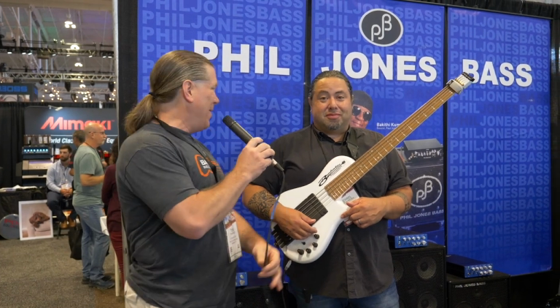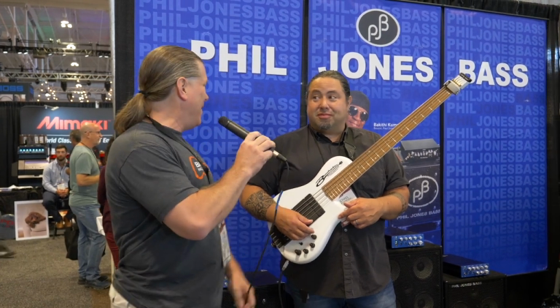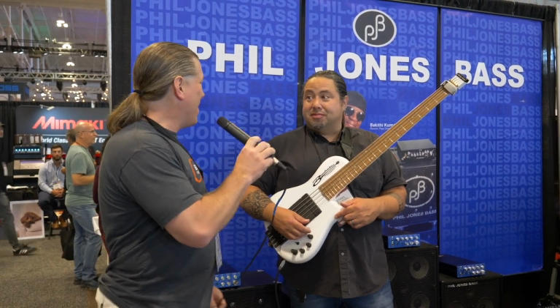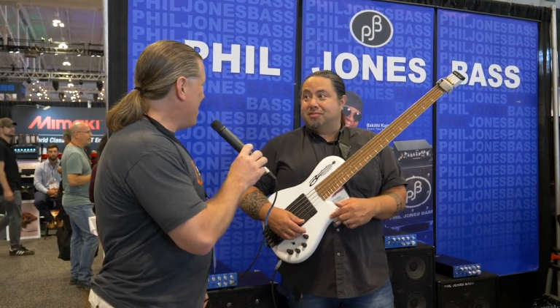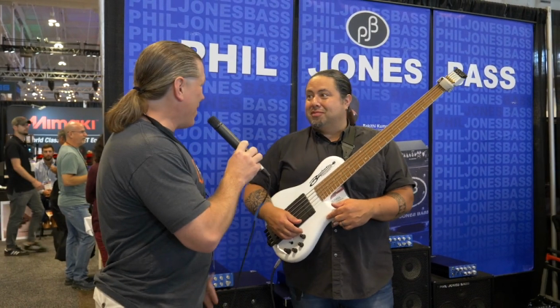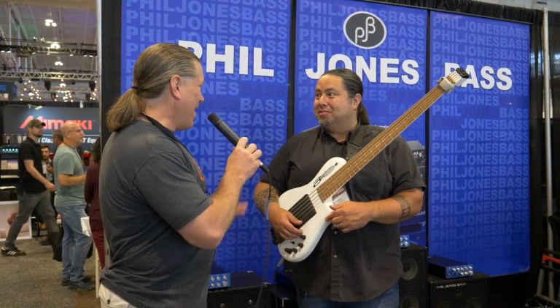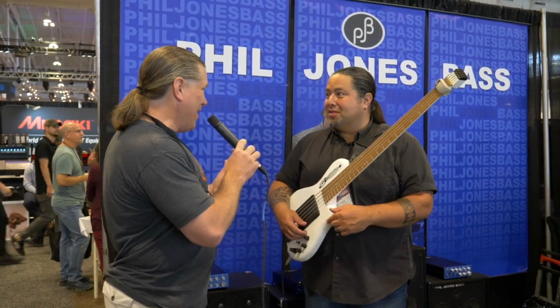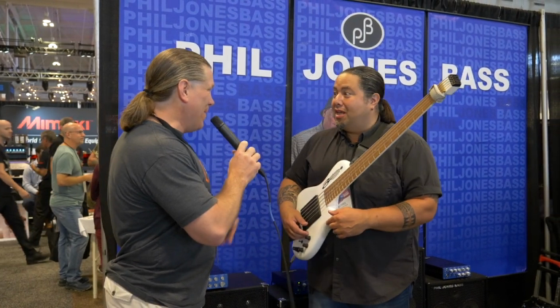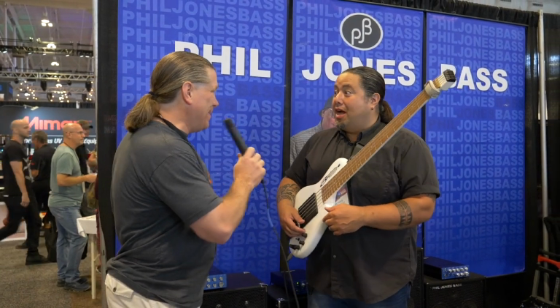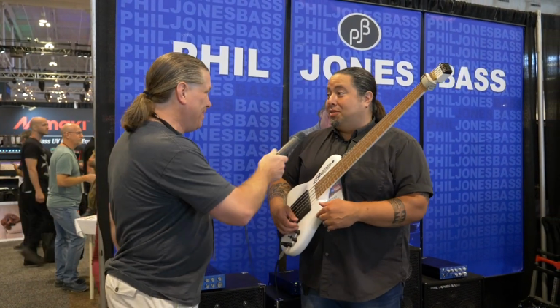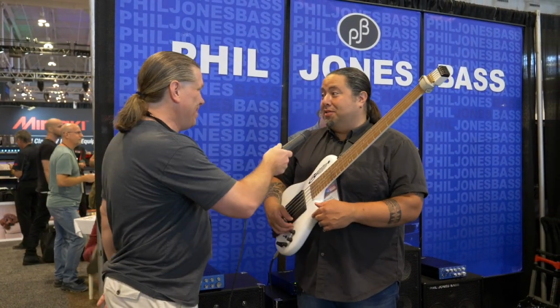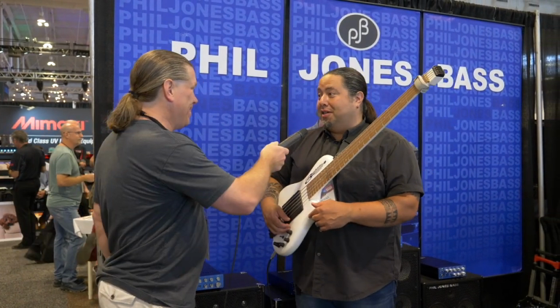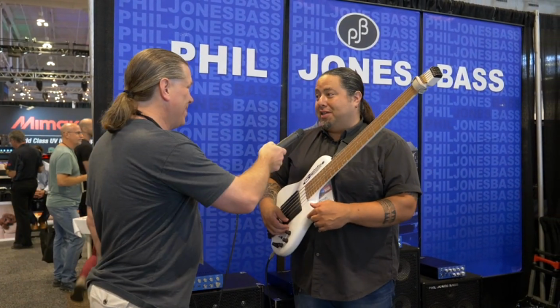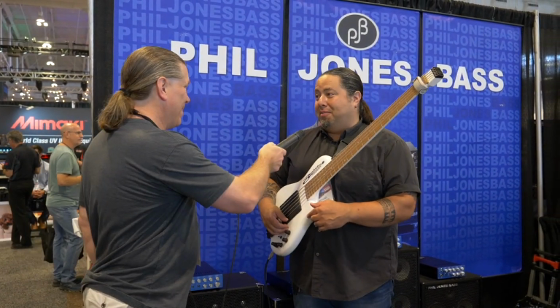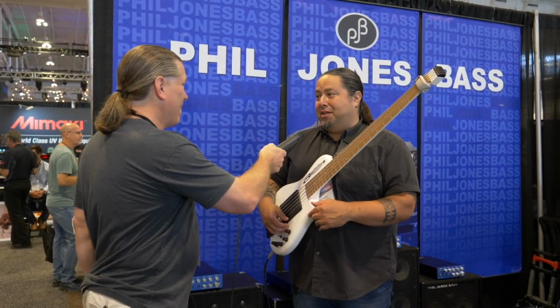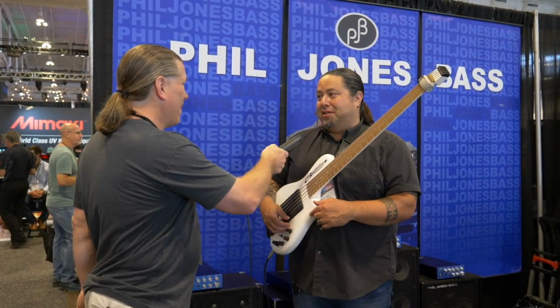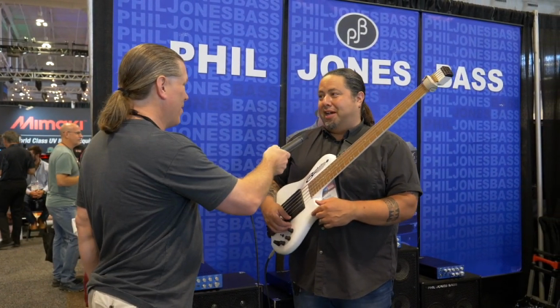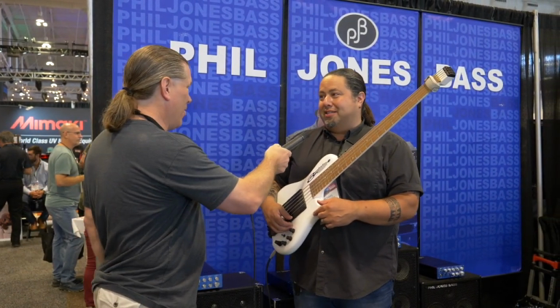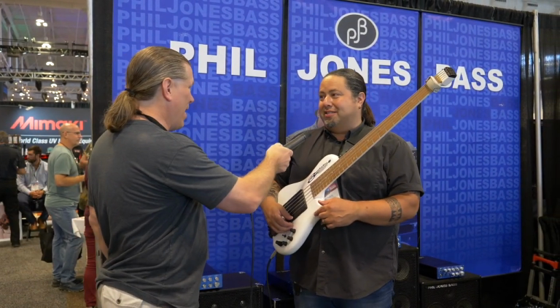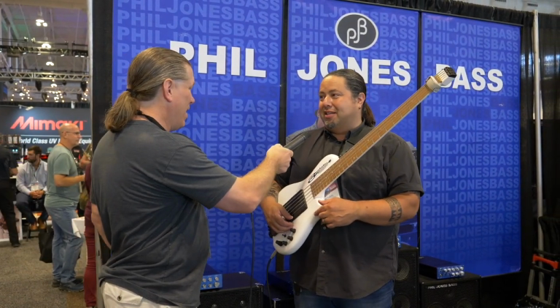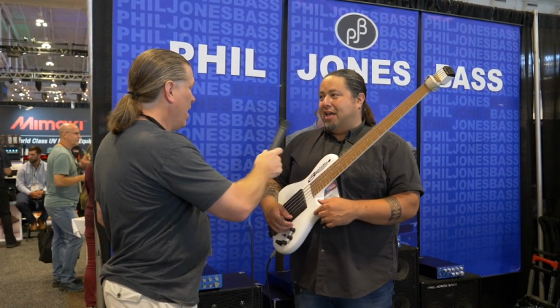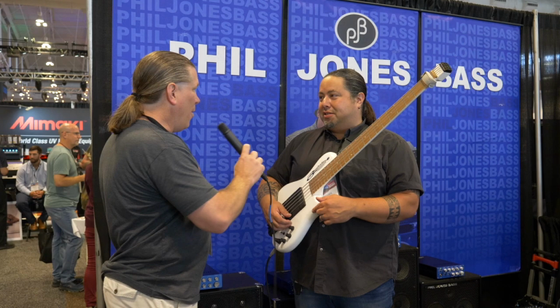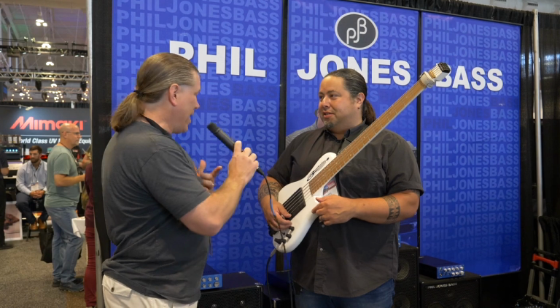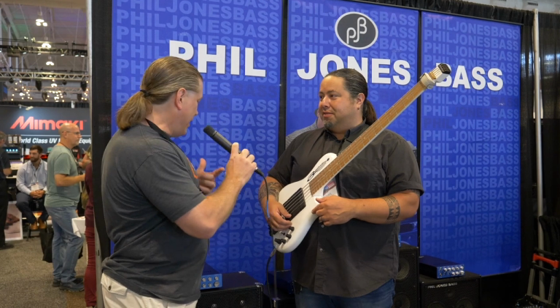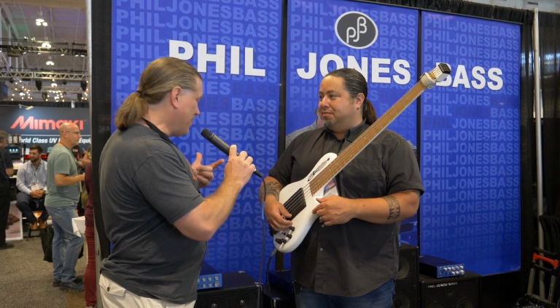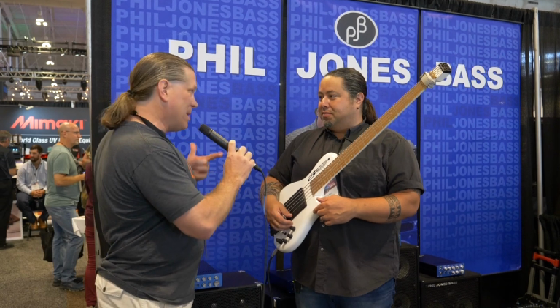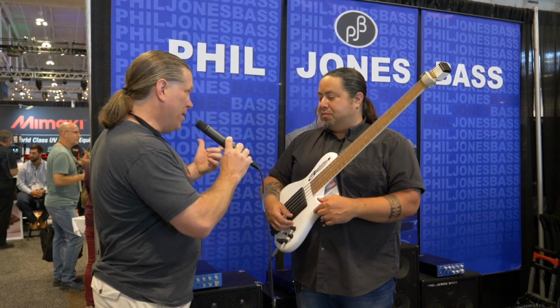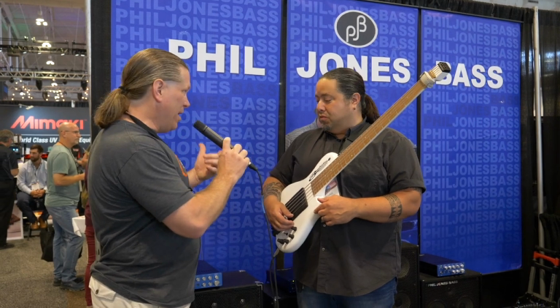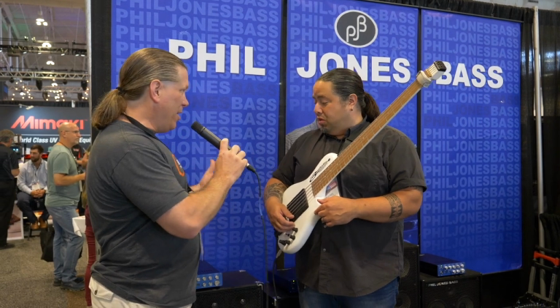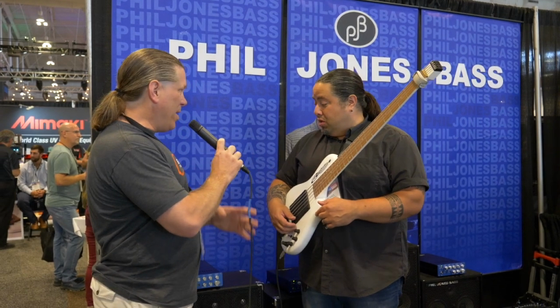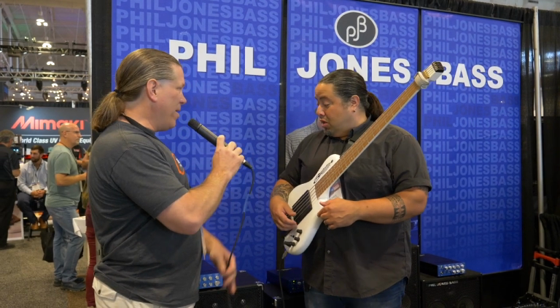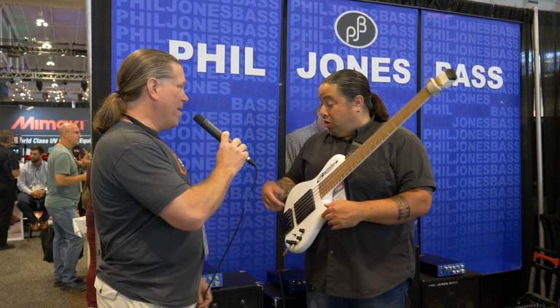Michael, how you doing, man? I'm doing good, Tom. How you doing today? Great. What can you tell us about some of the new gear here?